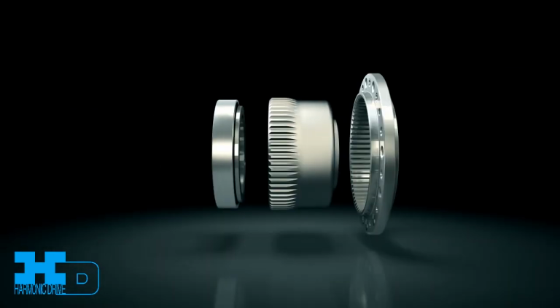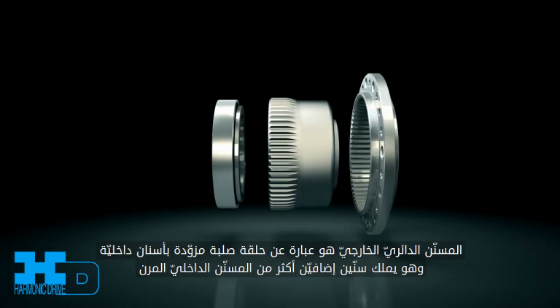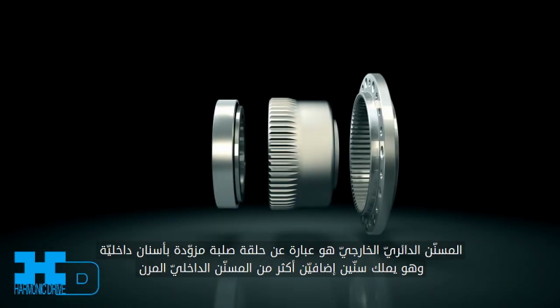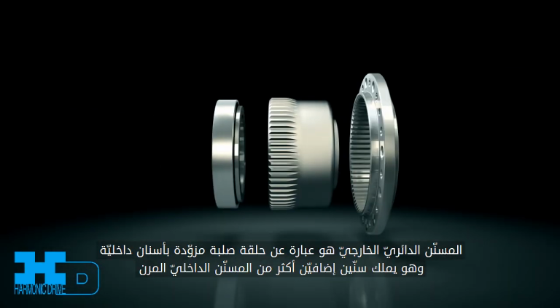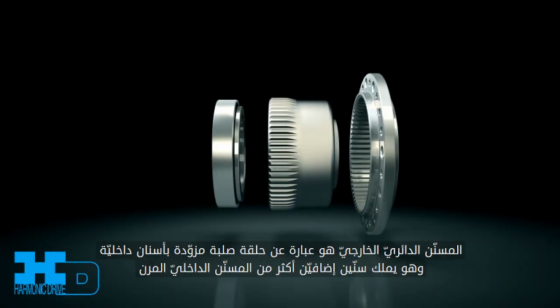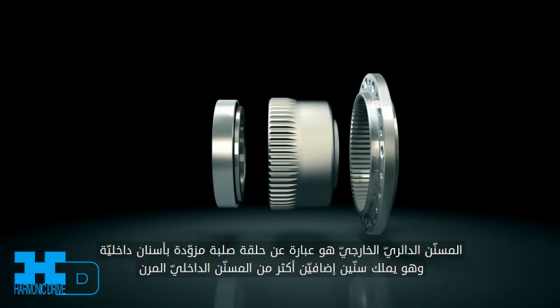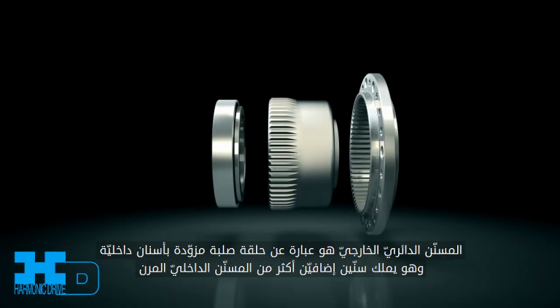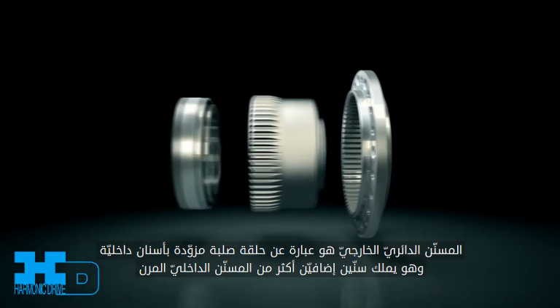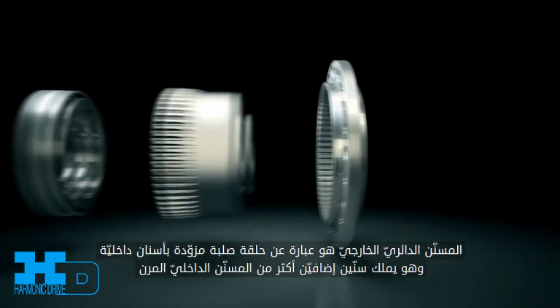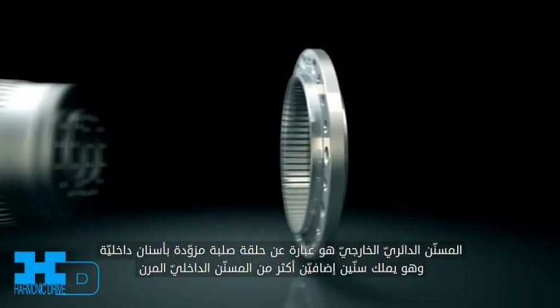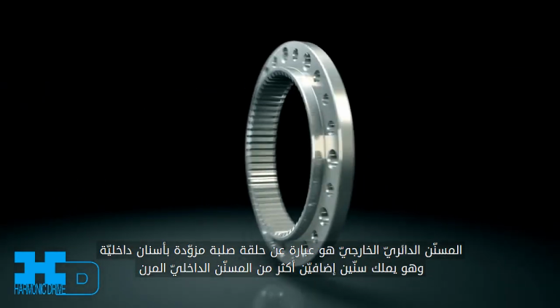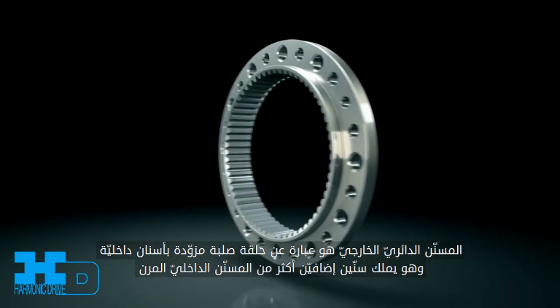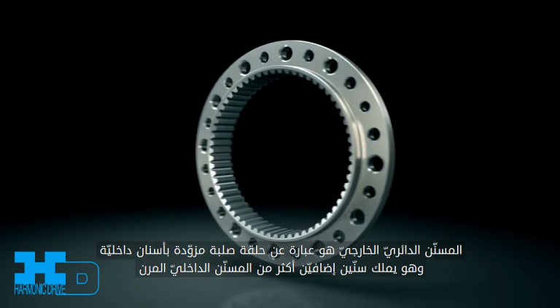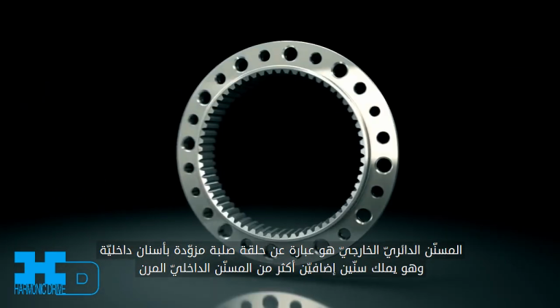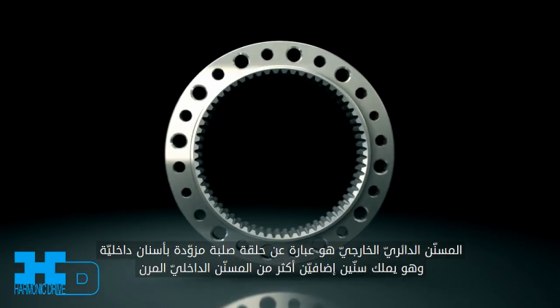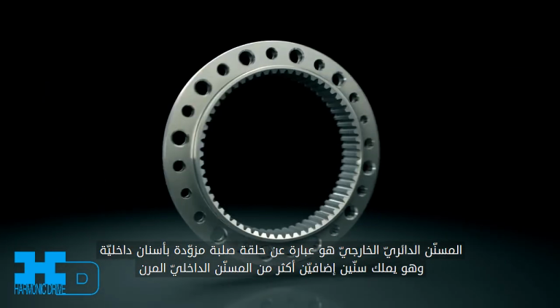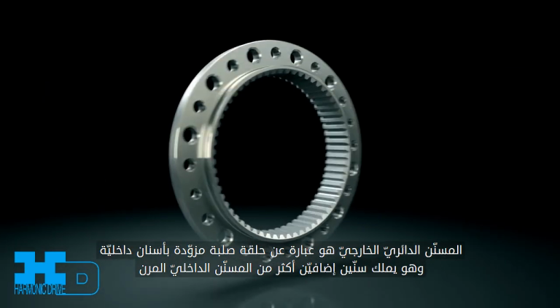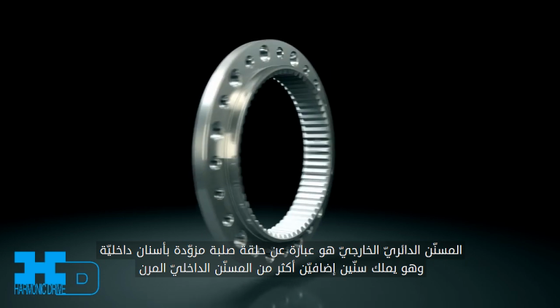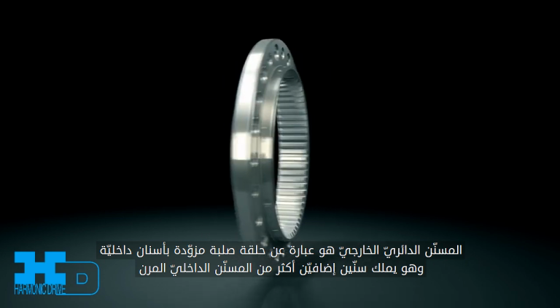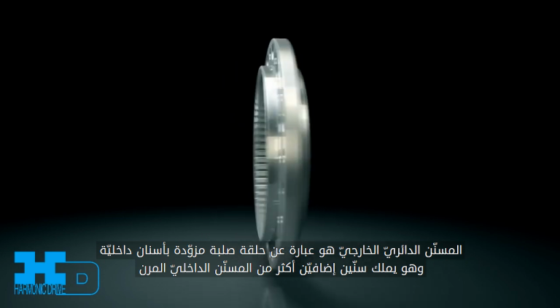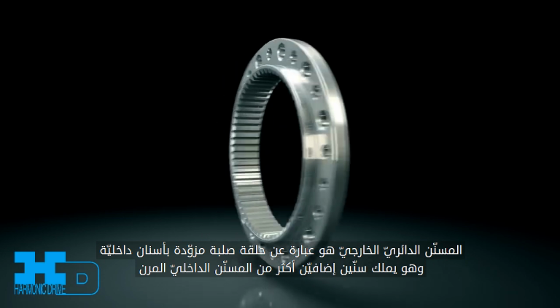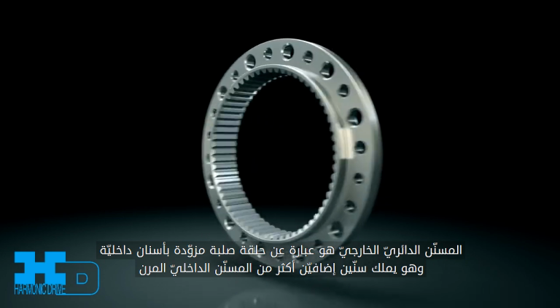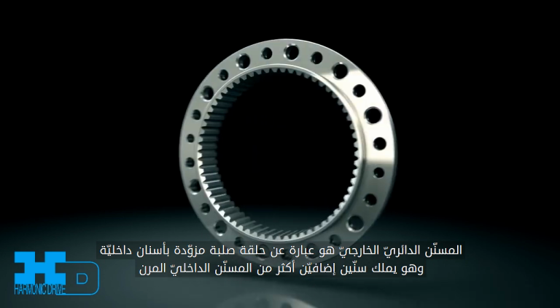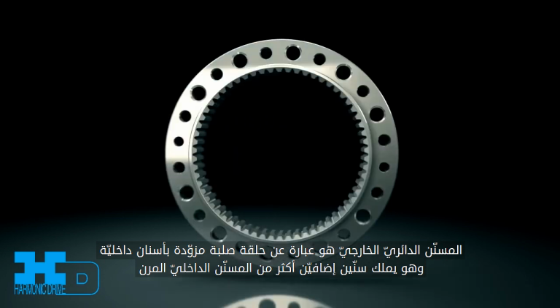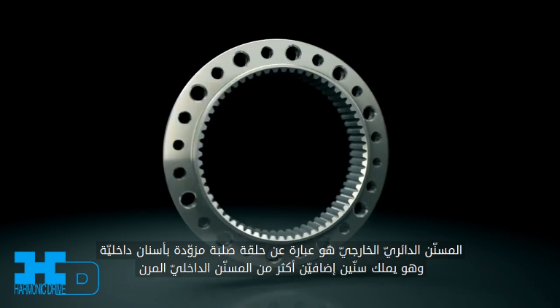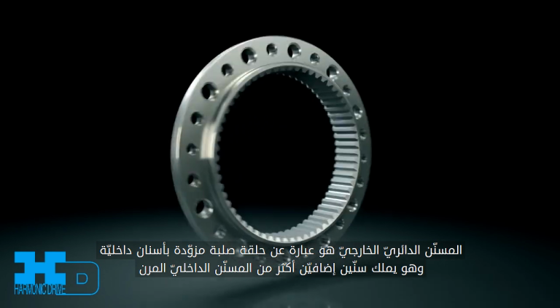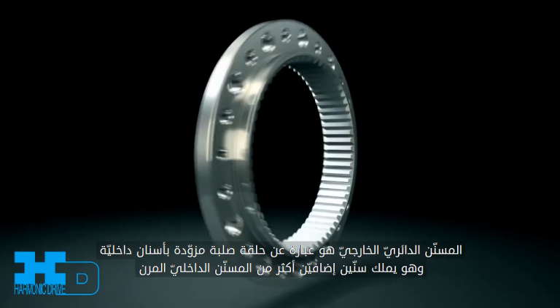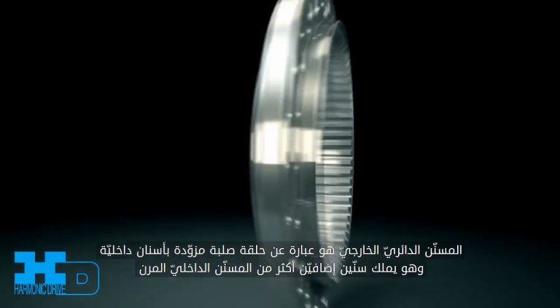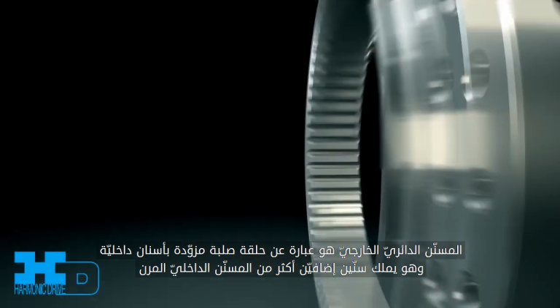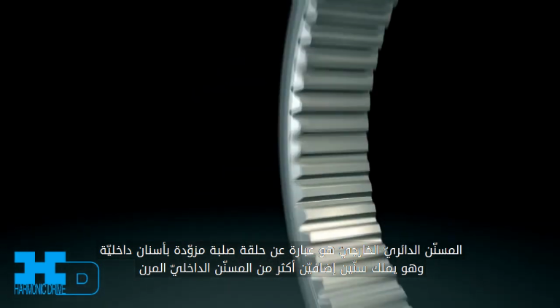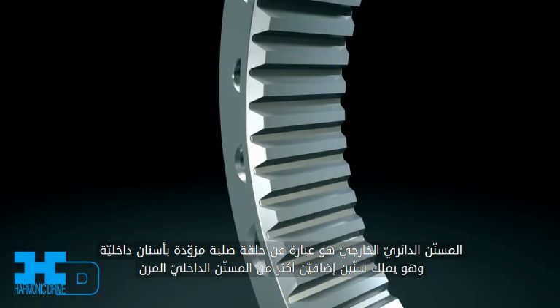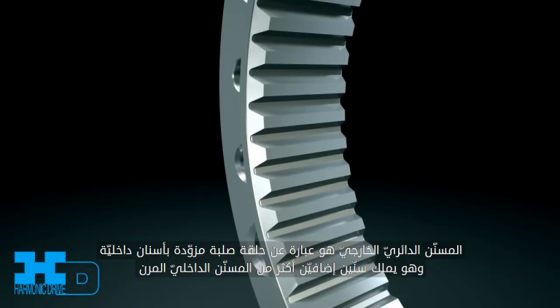The circular spline is a rigid ring with internal gear teeth. The circular spline has two more teeth than the flex spline.